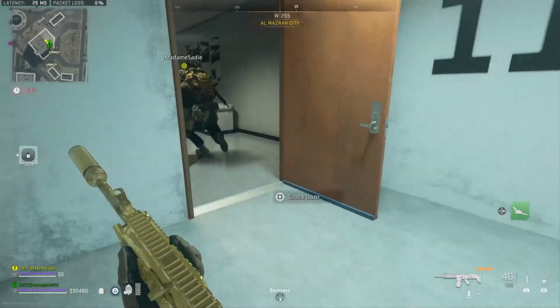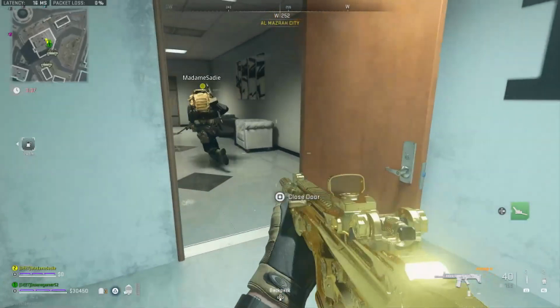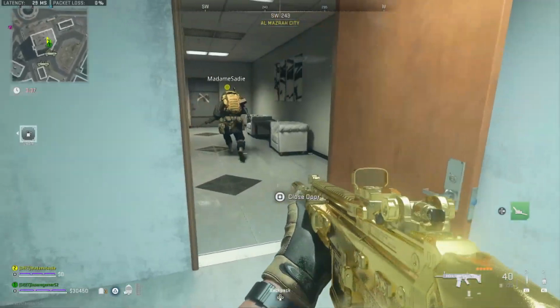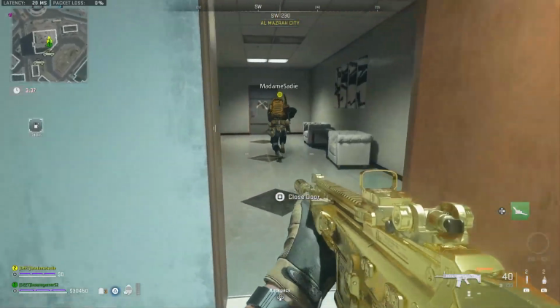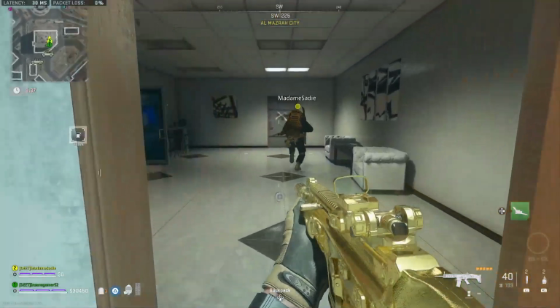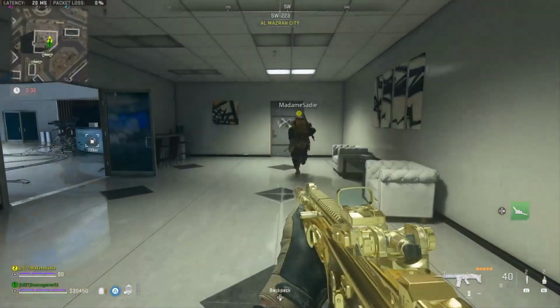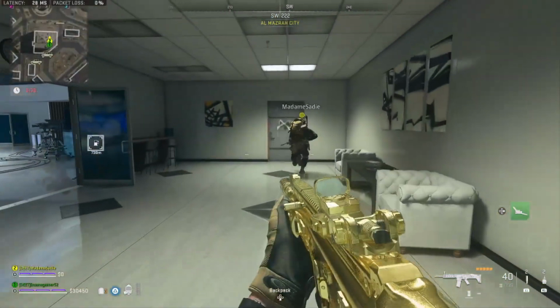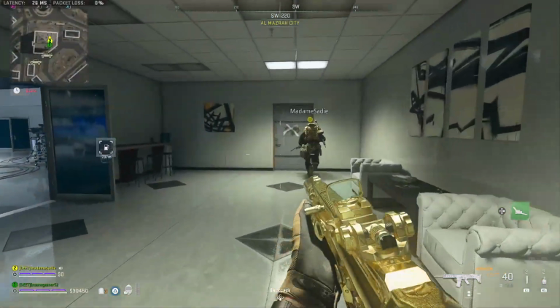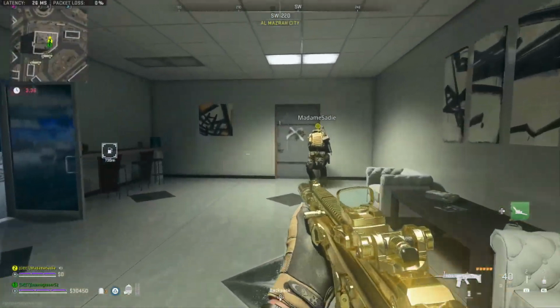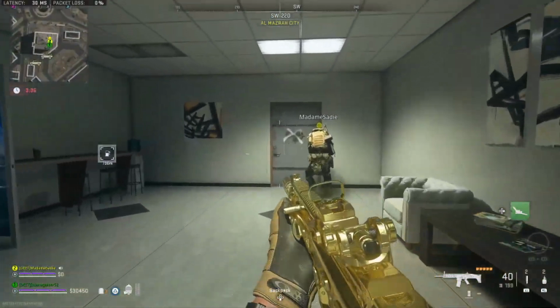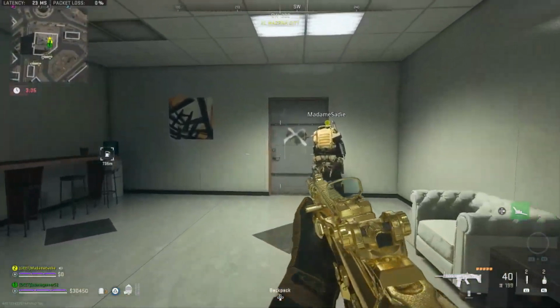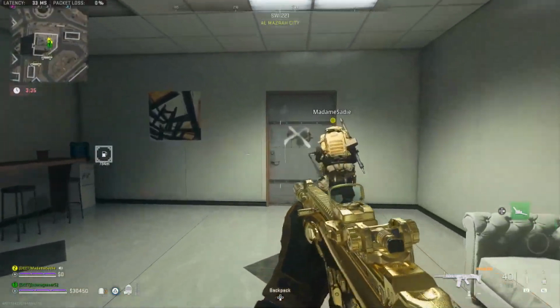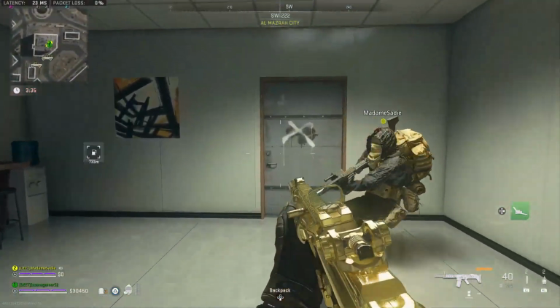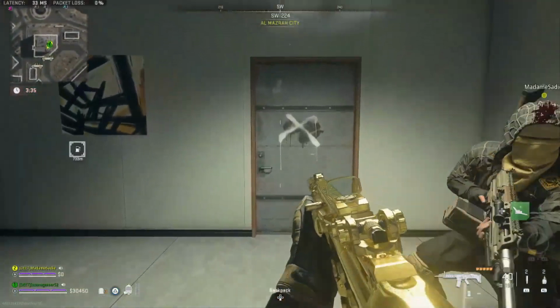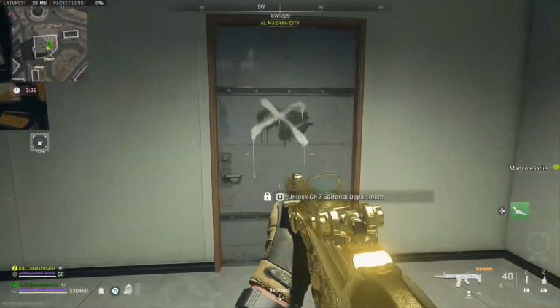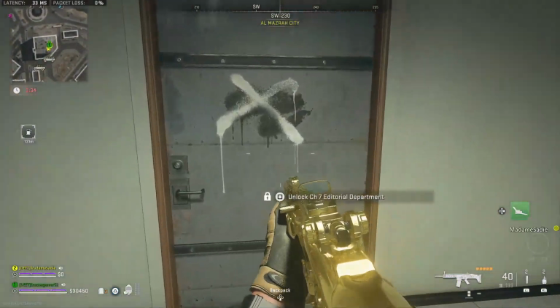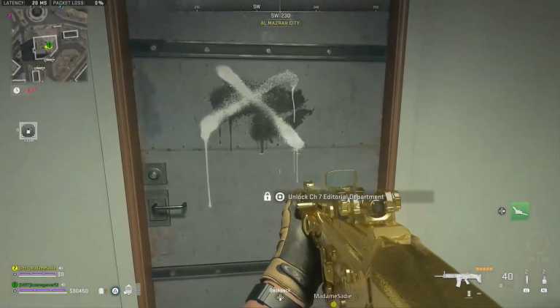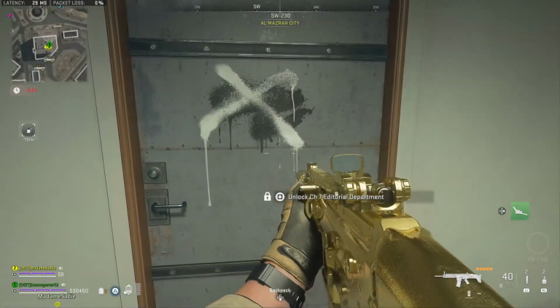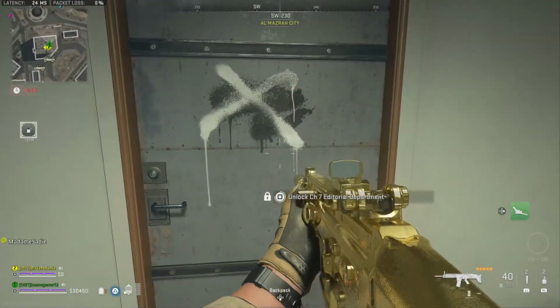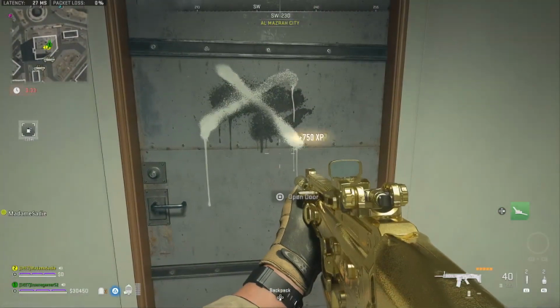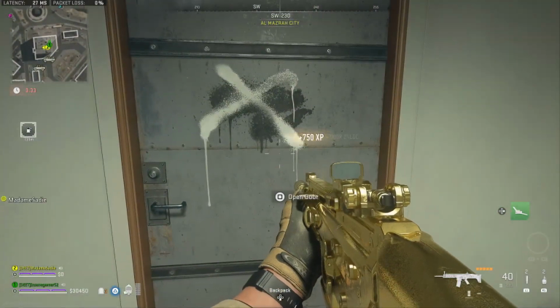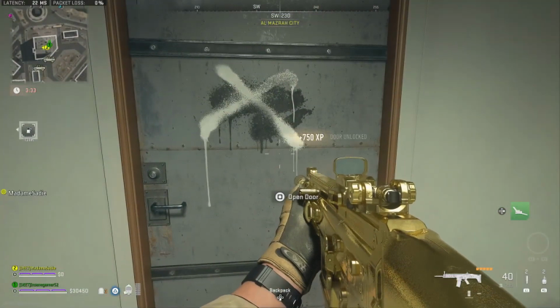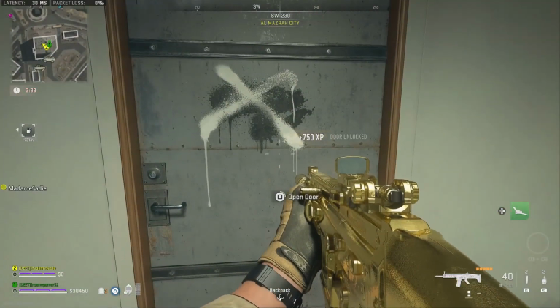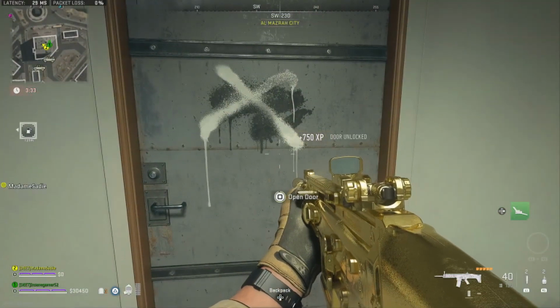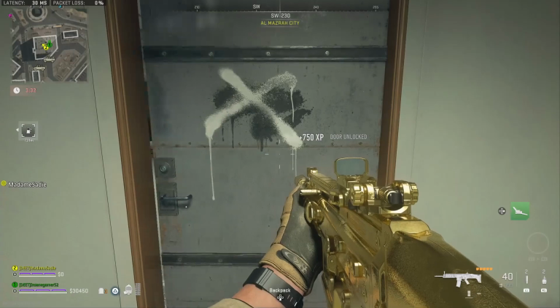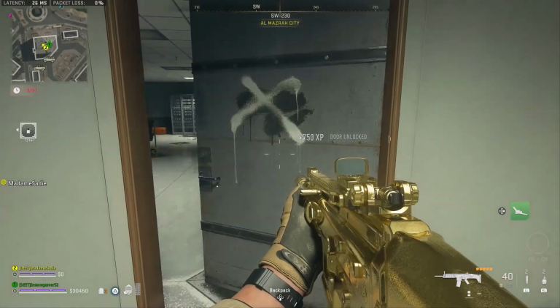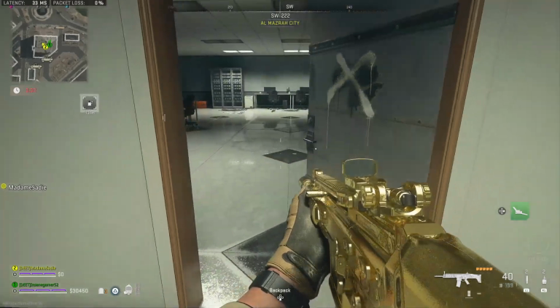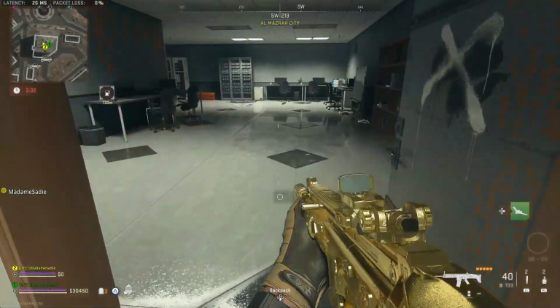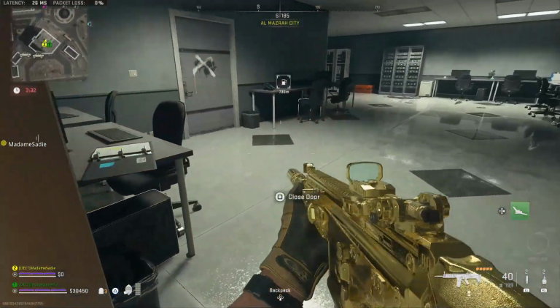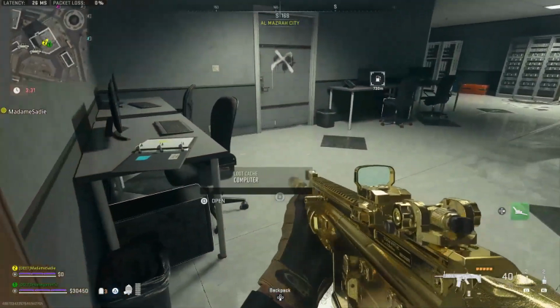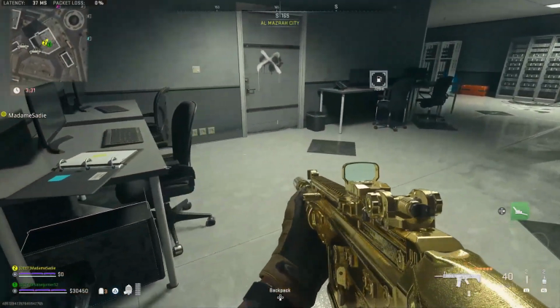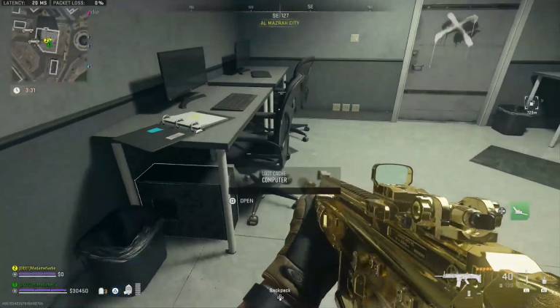Yo guys, InsaneGamer52 here, and today I'm going to show you where to use the Channel 7 Editorial Department key in DMZ.